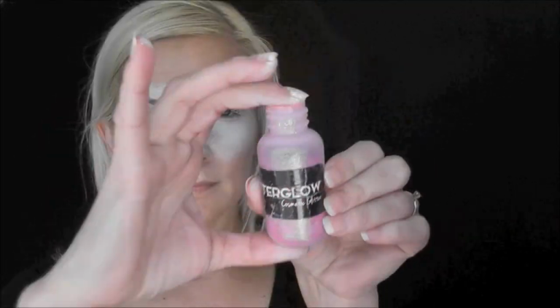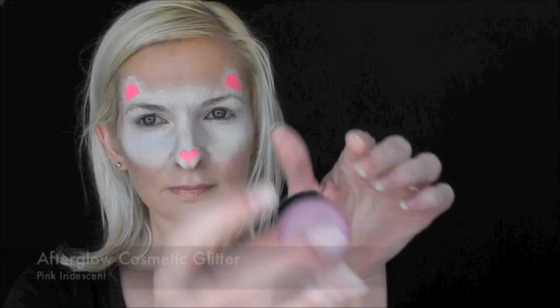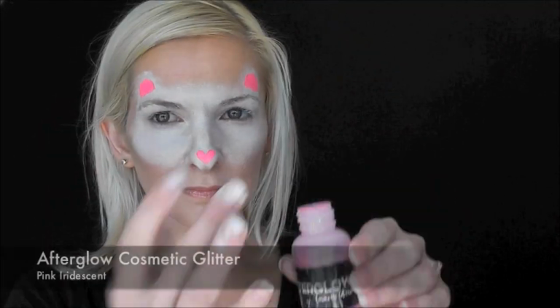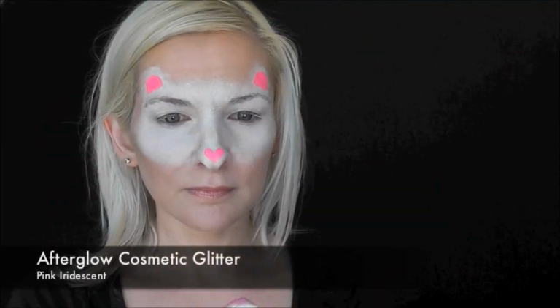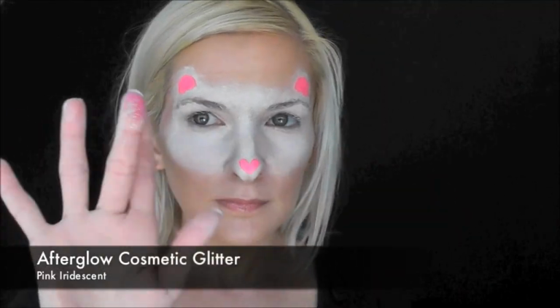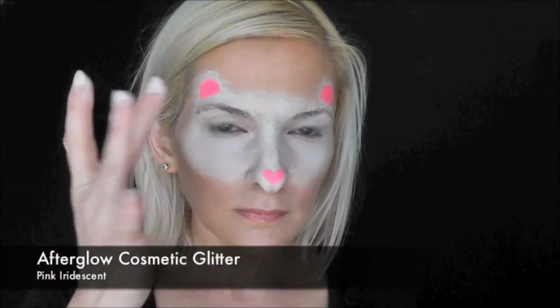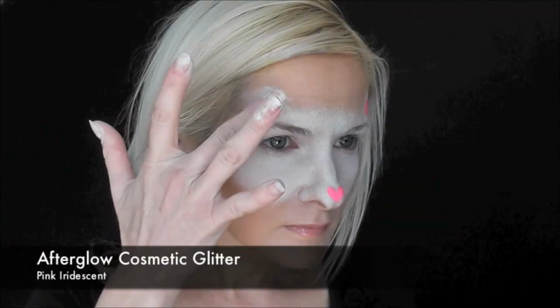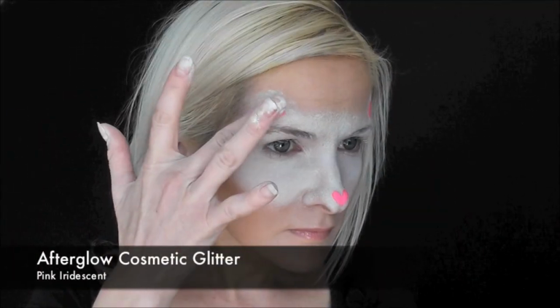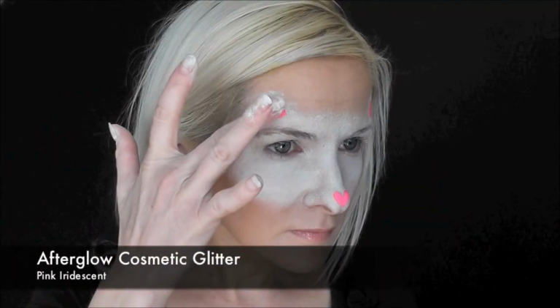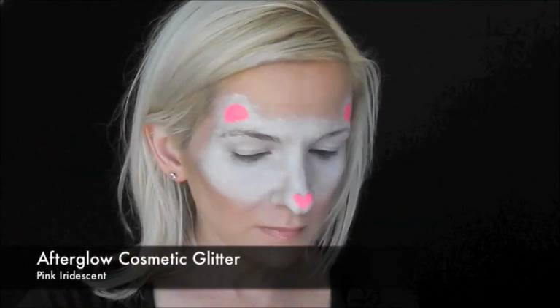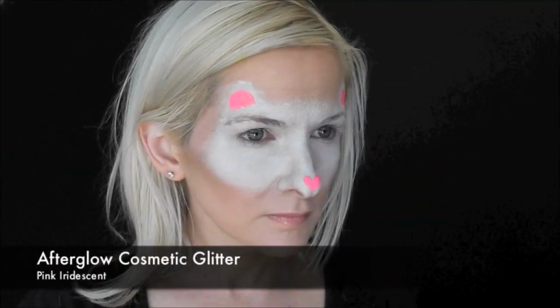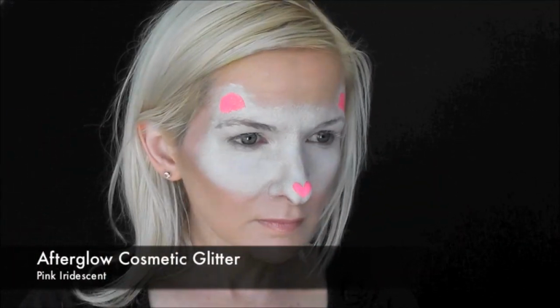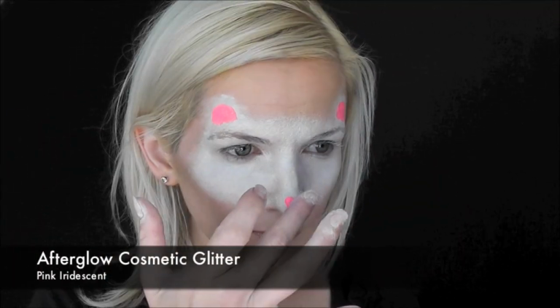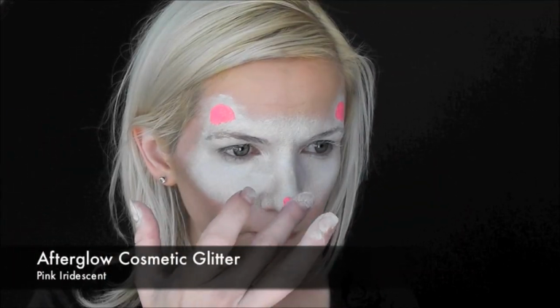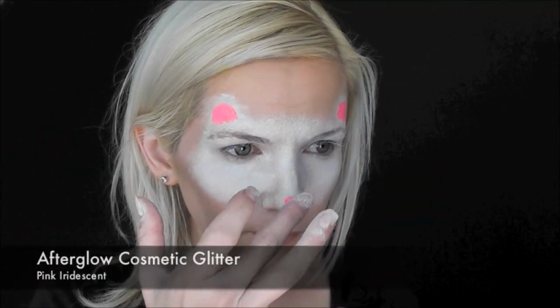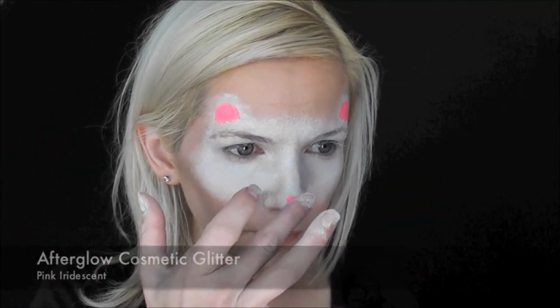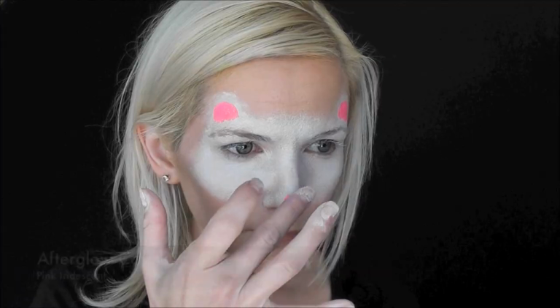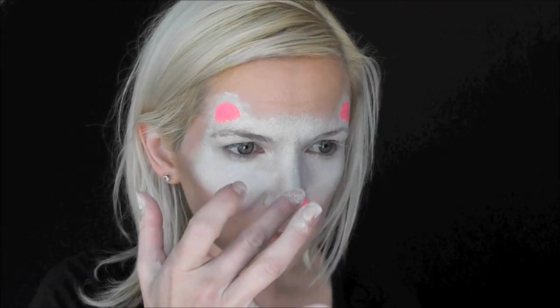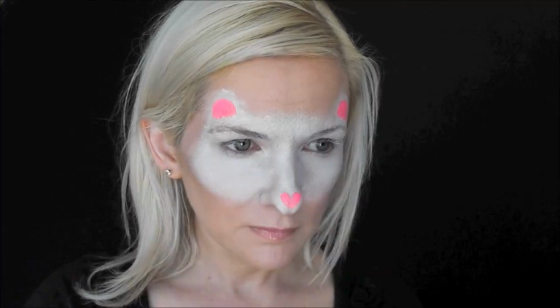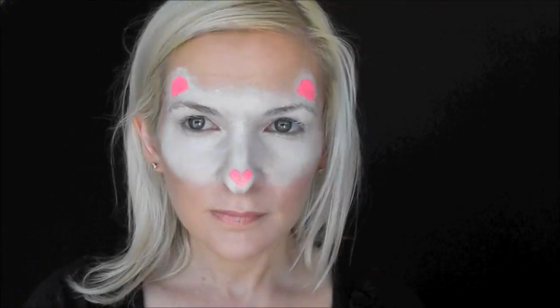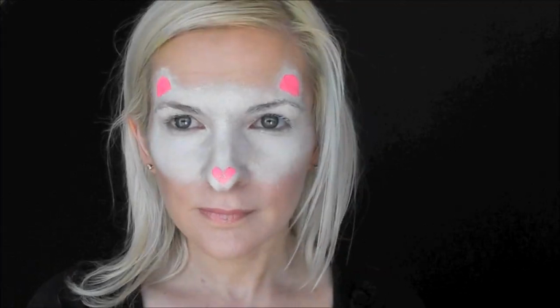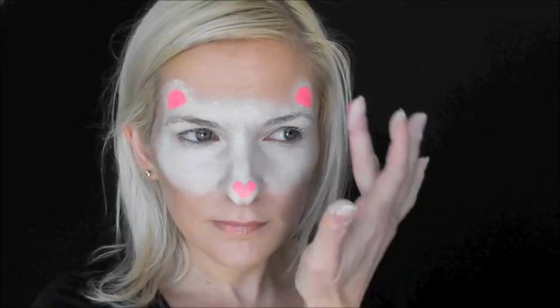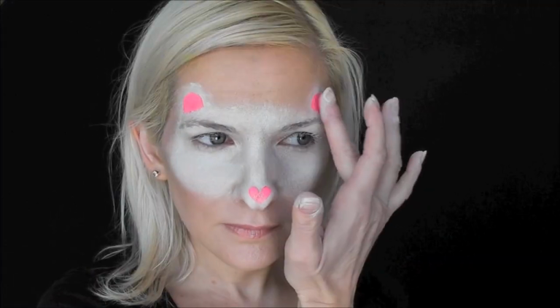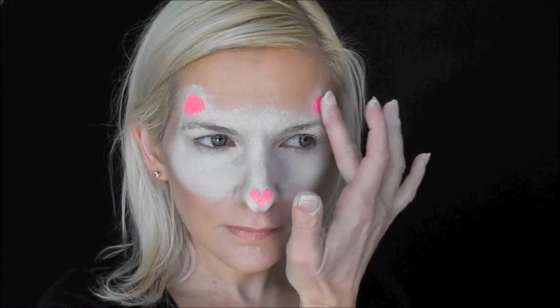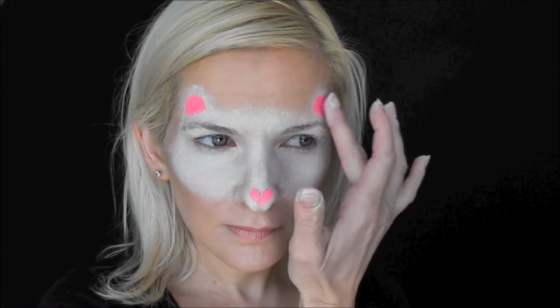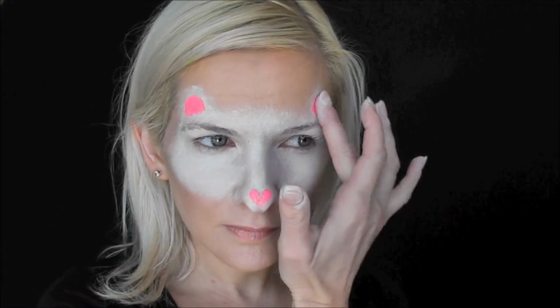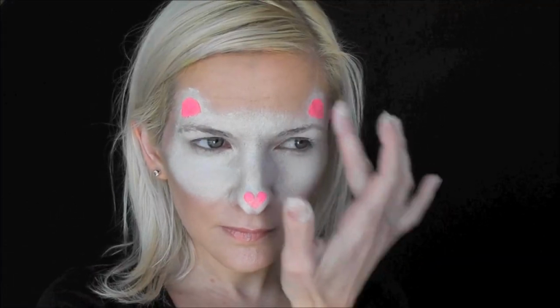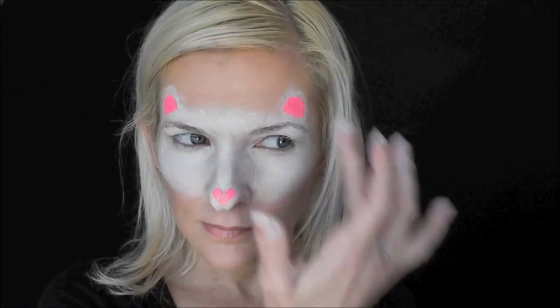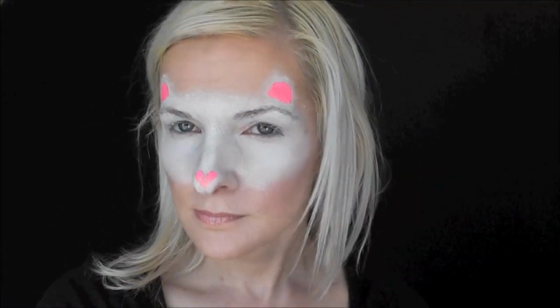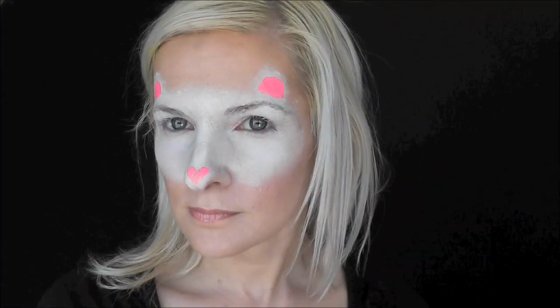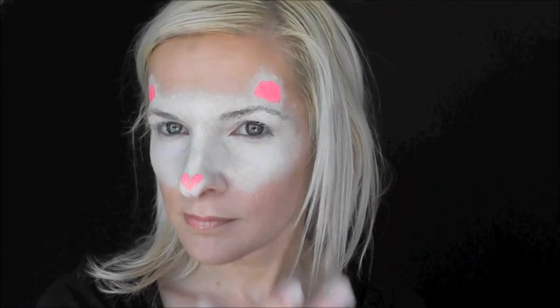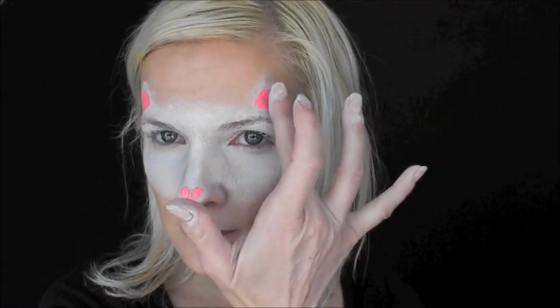And while the paint's still wet, I'm going to apply some Afterglow cosmetic glitter on the nose and on the inside of the ears.